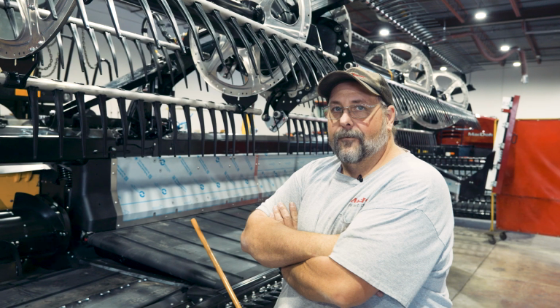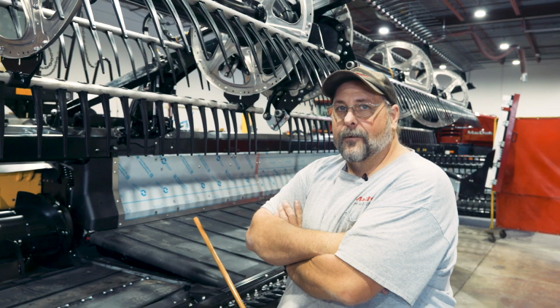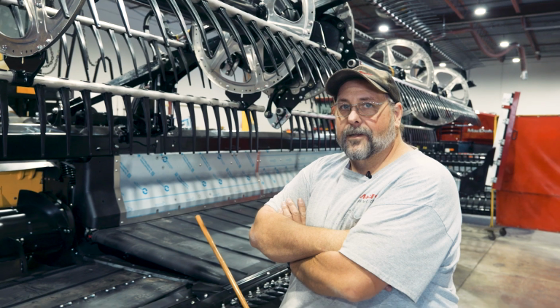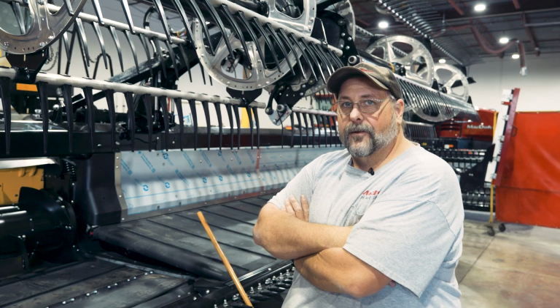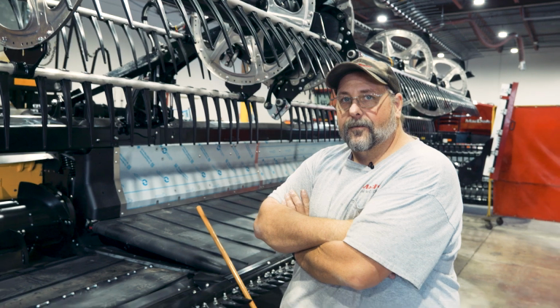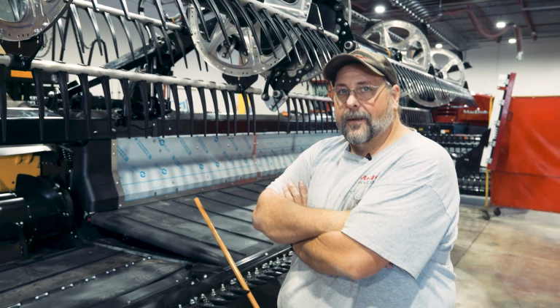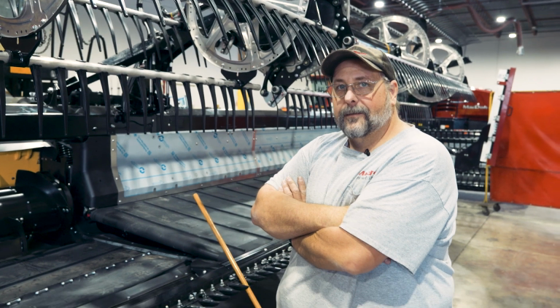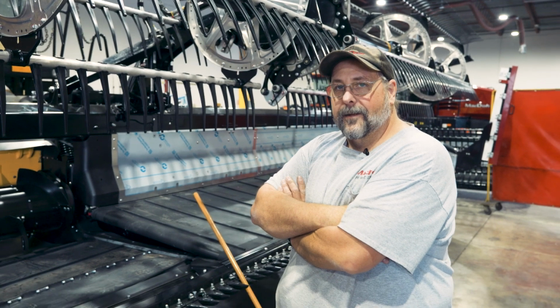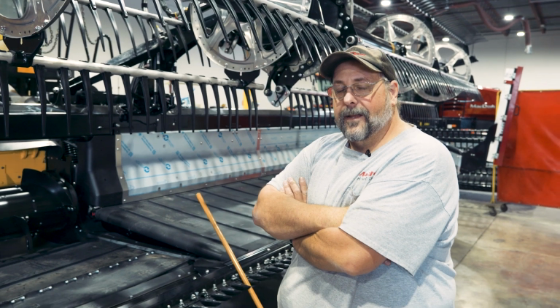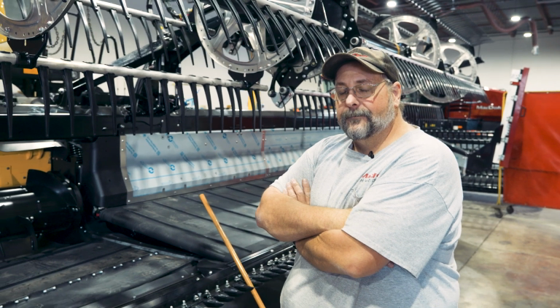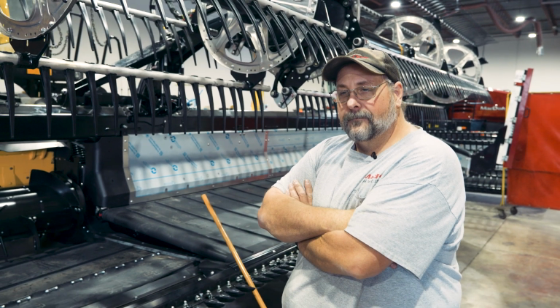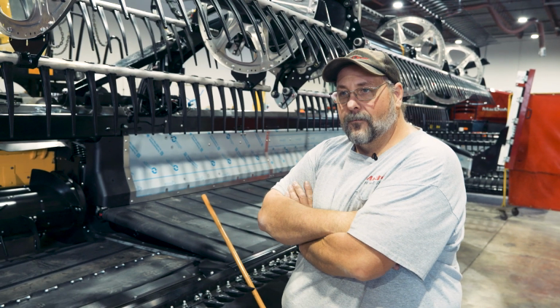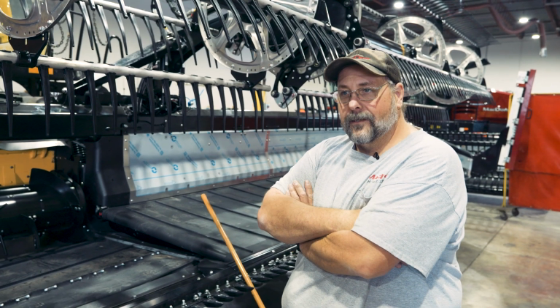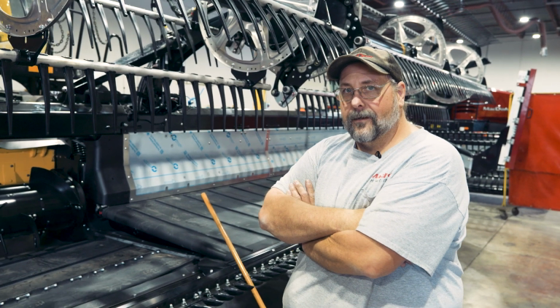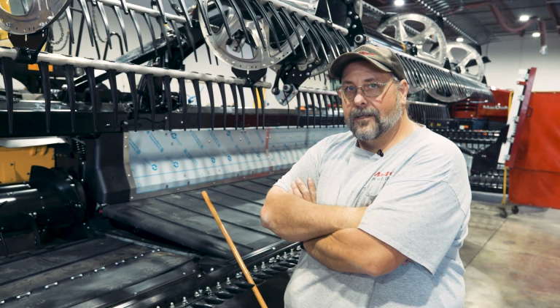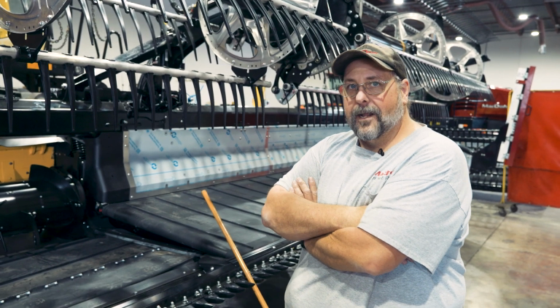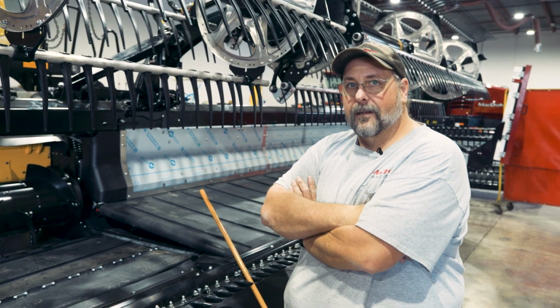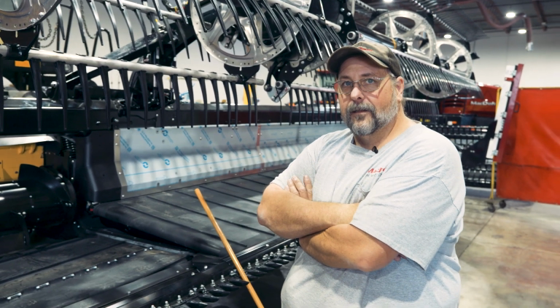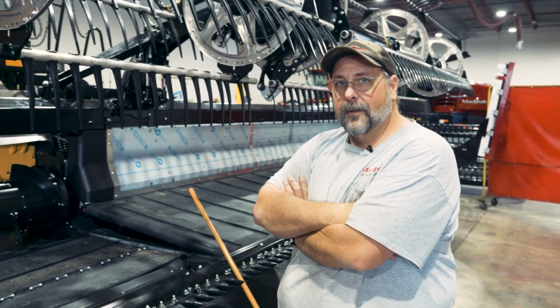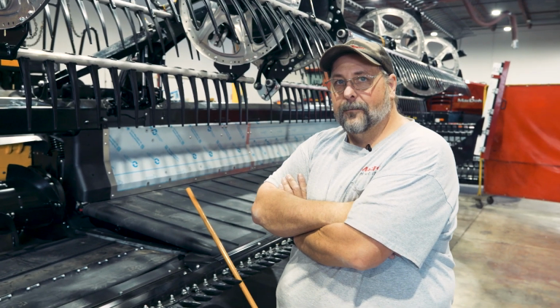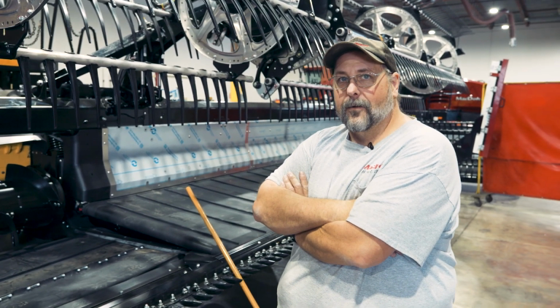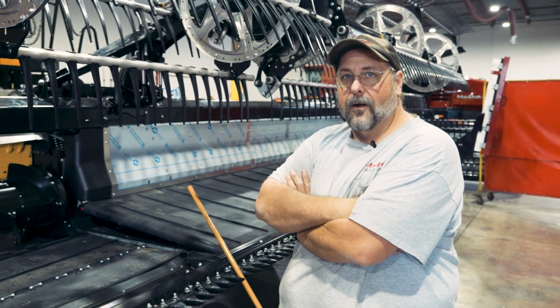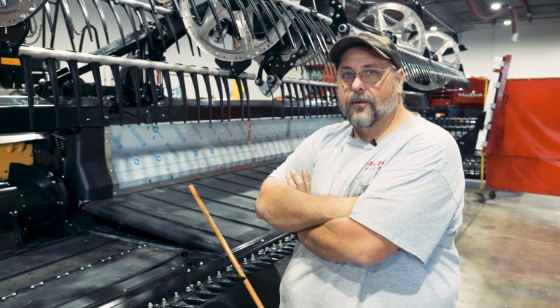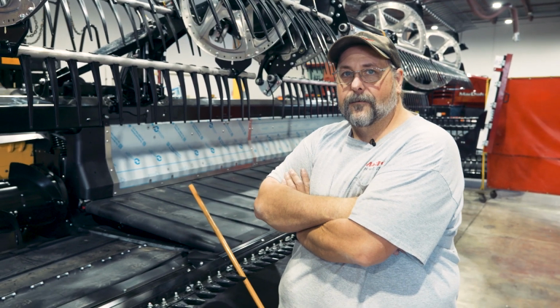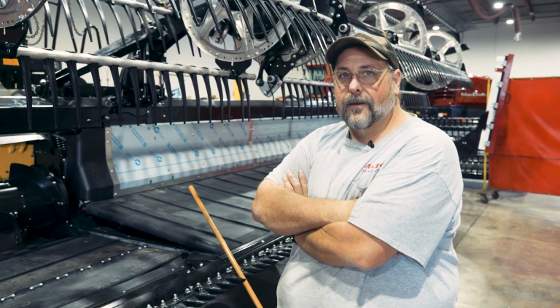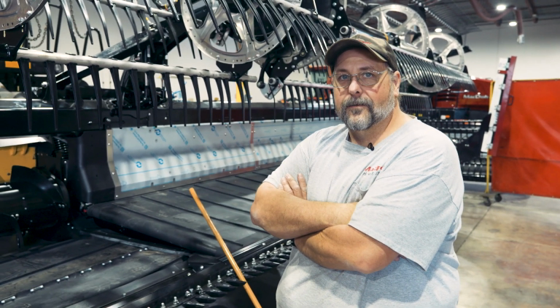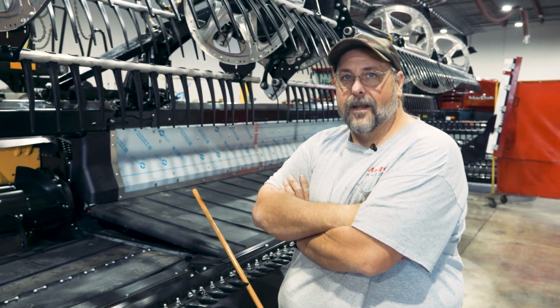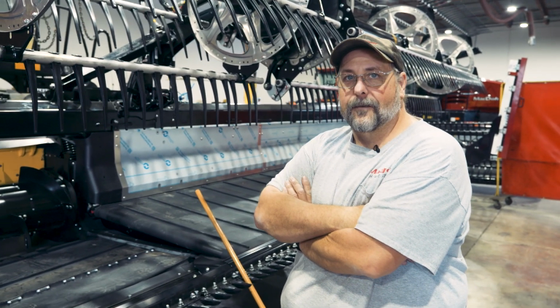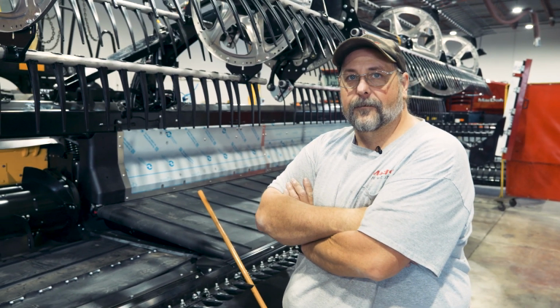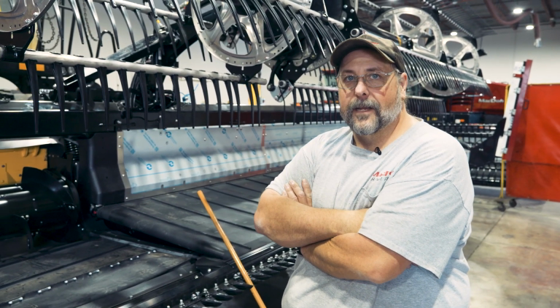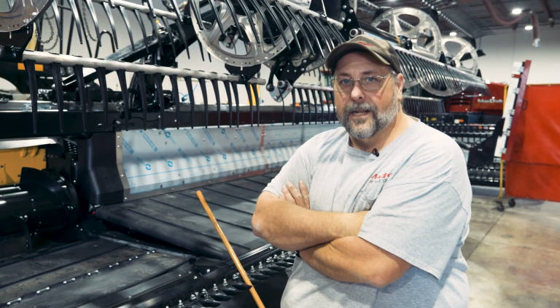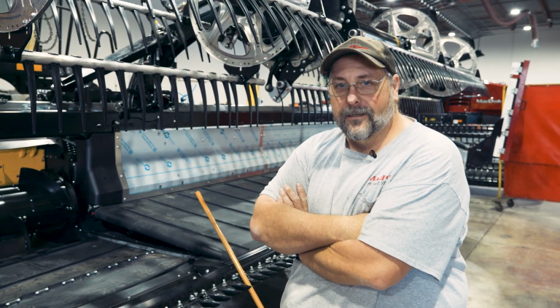Hi everyone, it's Chris from Macdon again. I want to talk today a little bit about auger fingers and flighting.